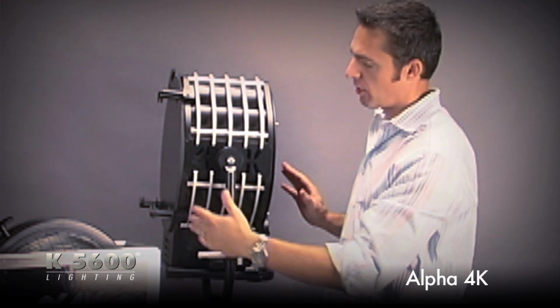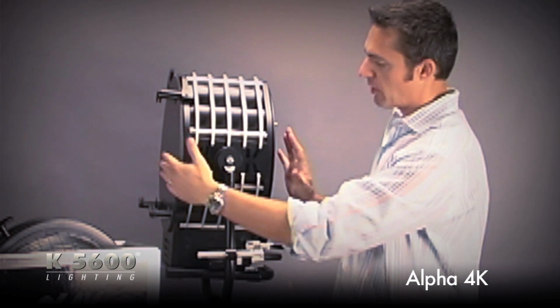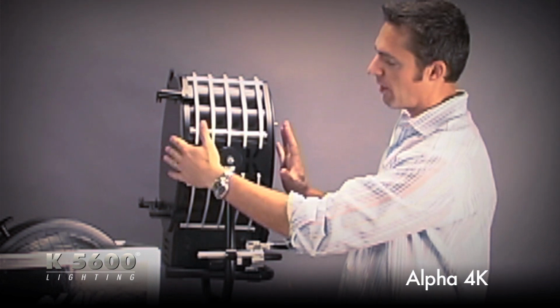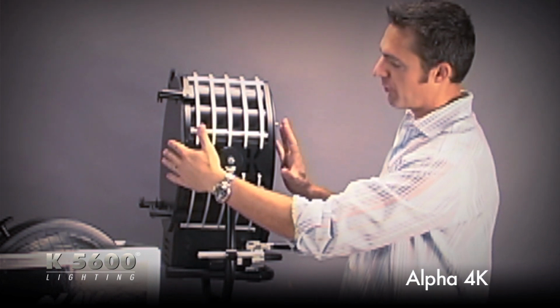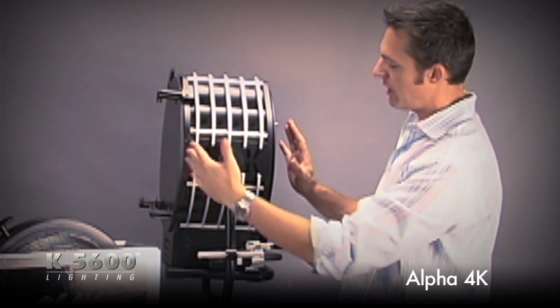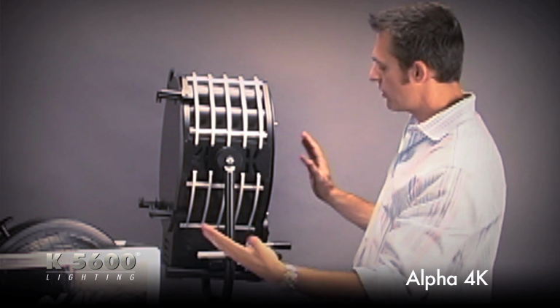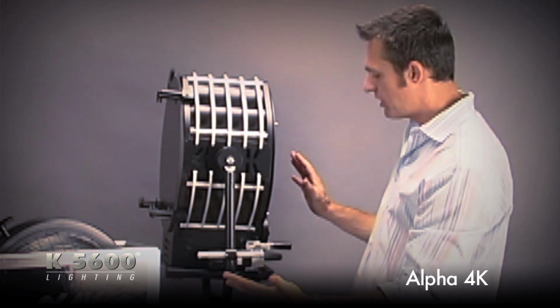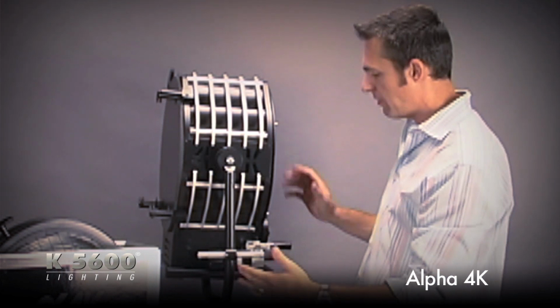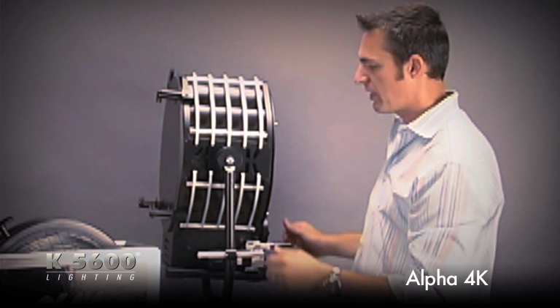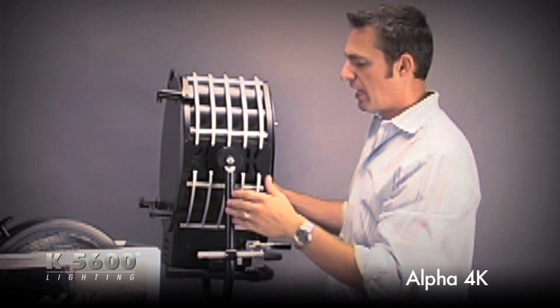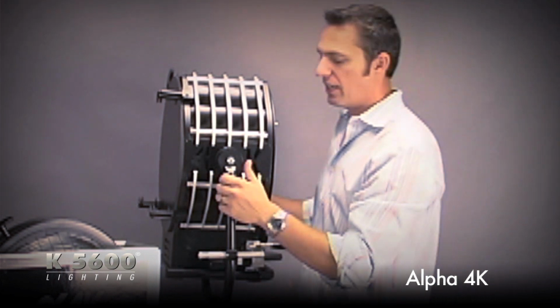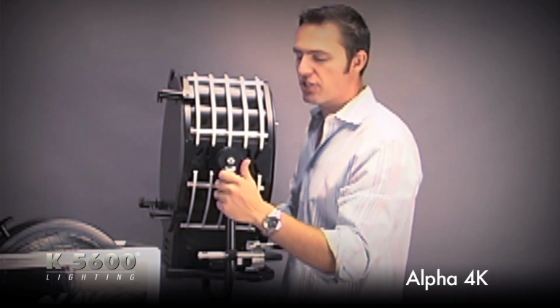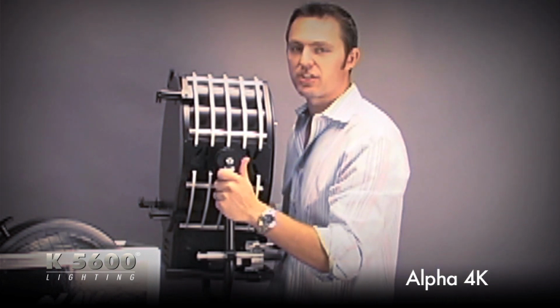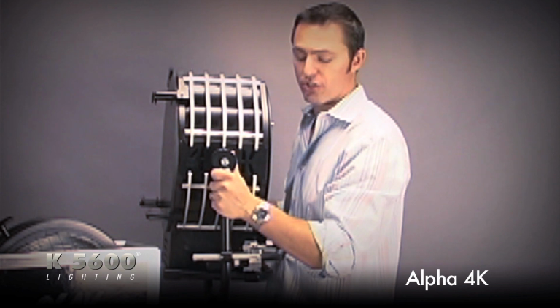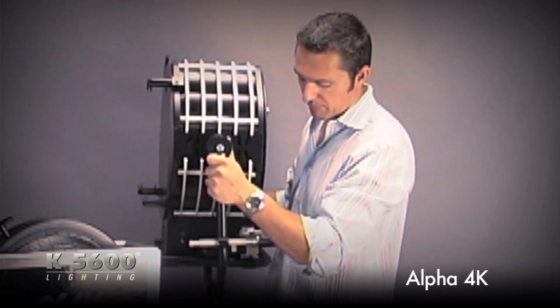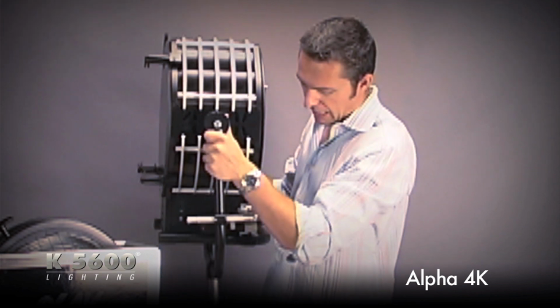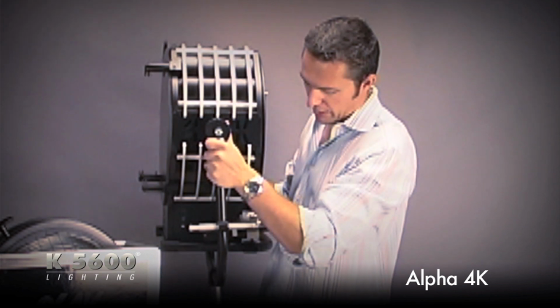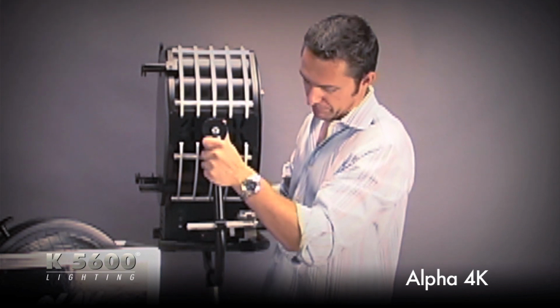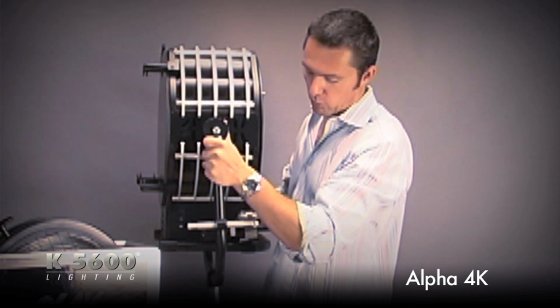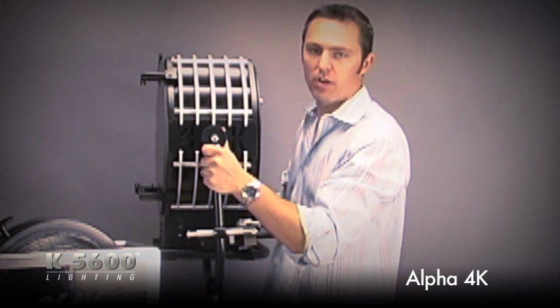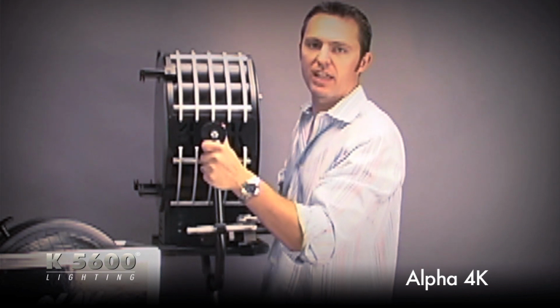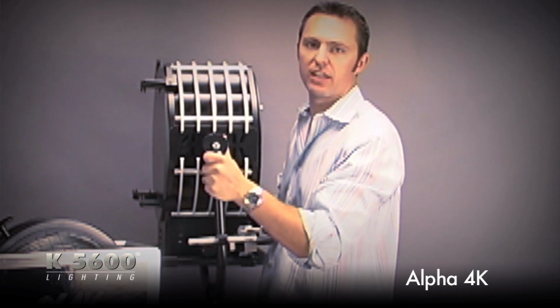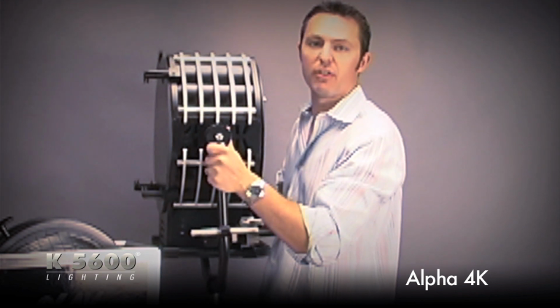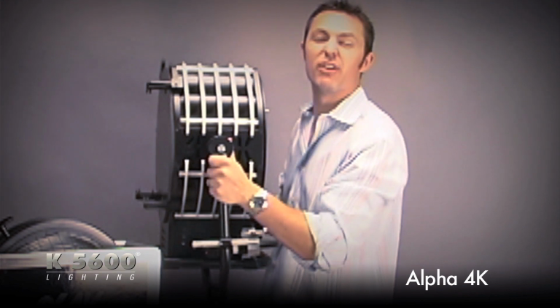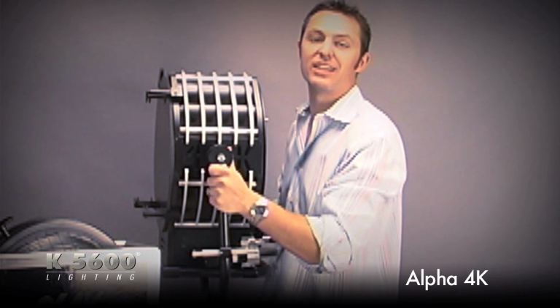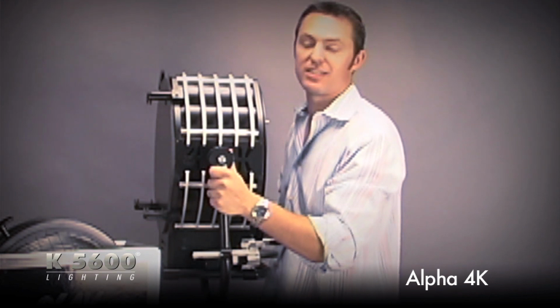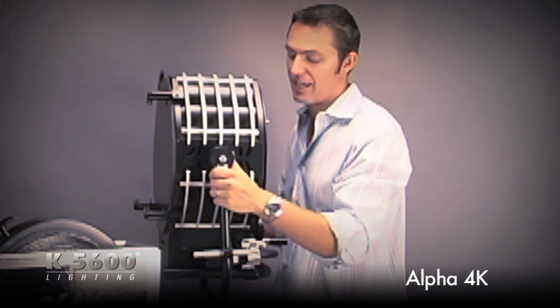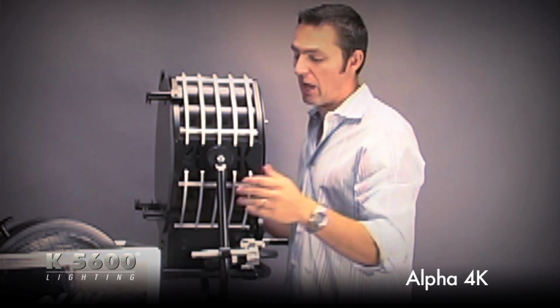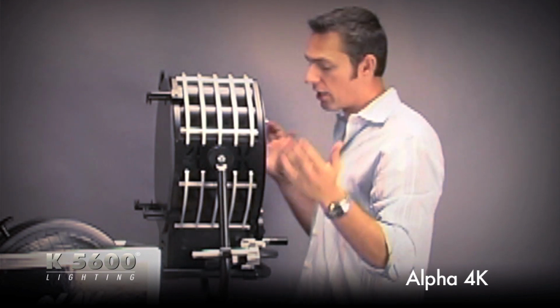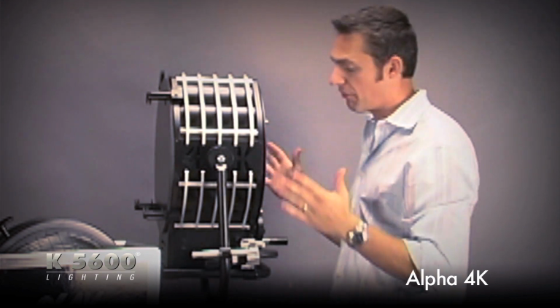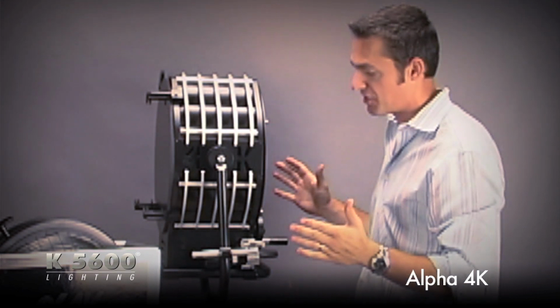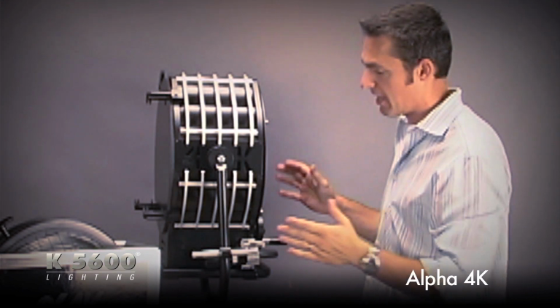It's only about 12 to 13 inches in depth. In addition, it's extremely lightweight — a one-man lift, very easy to take on and off of a stand.